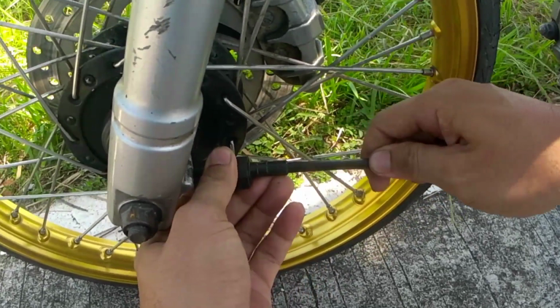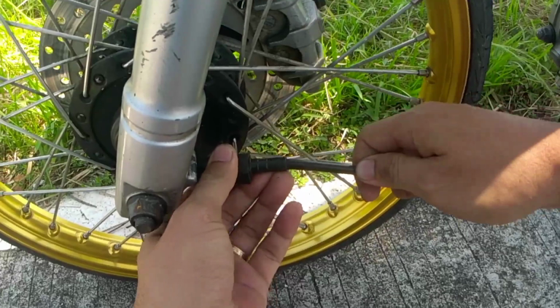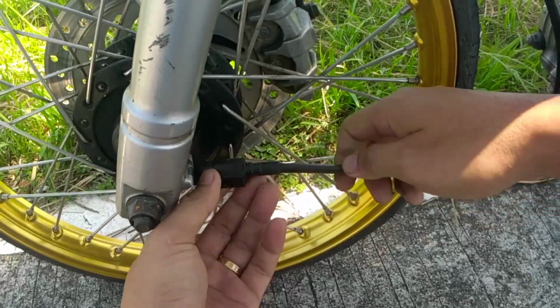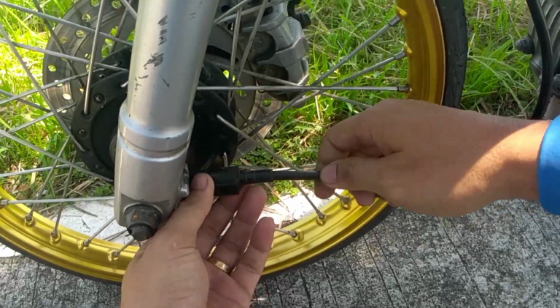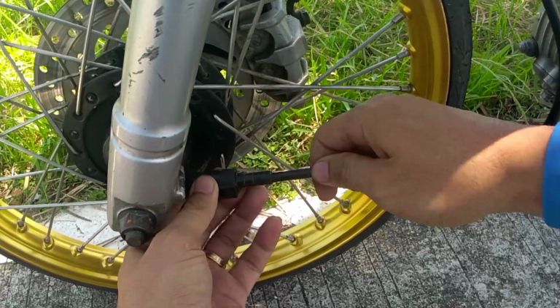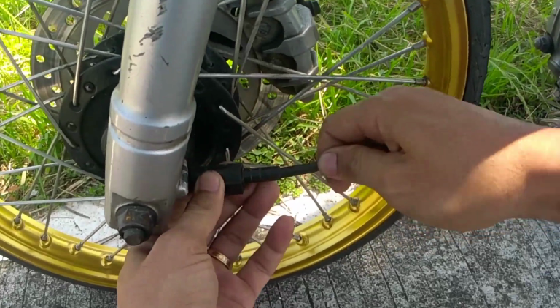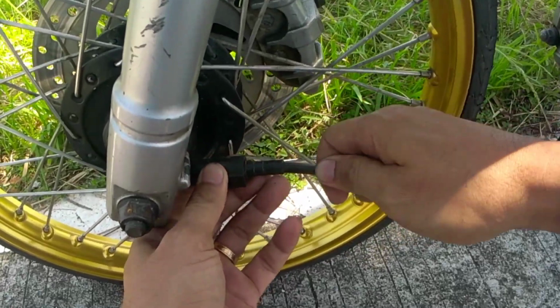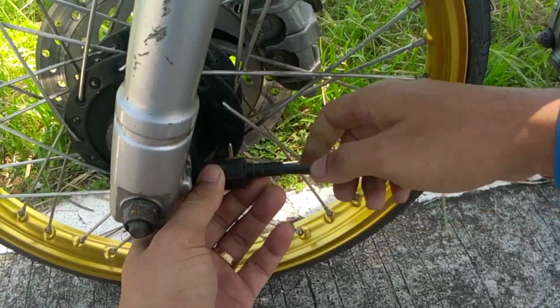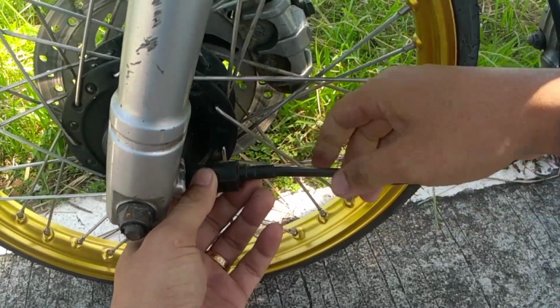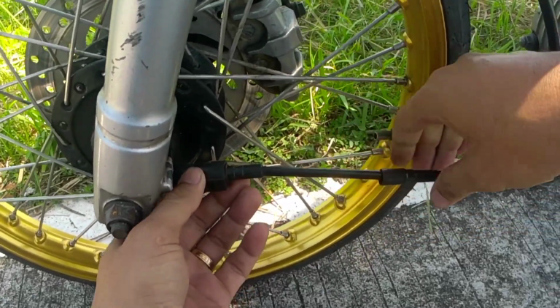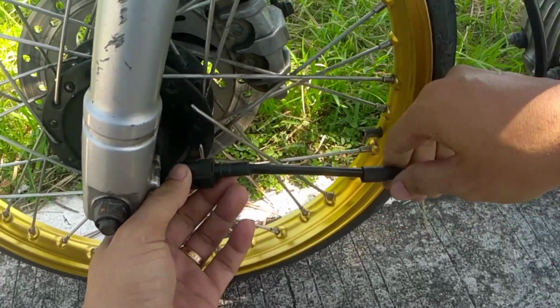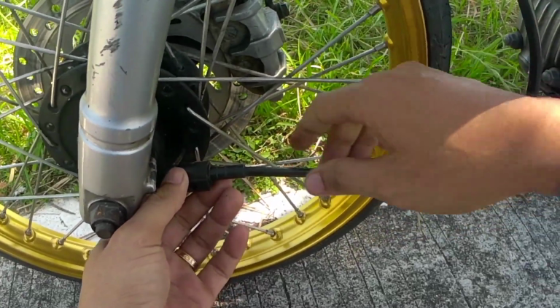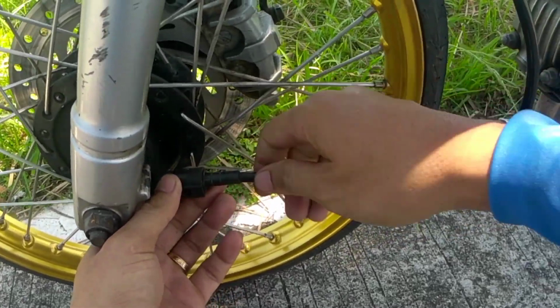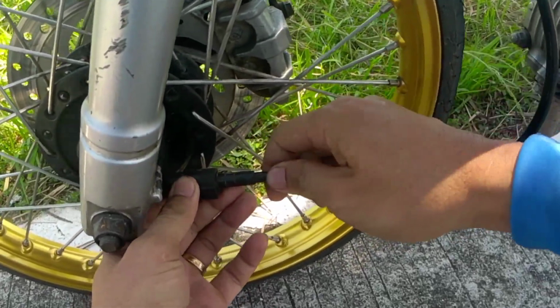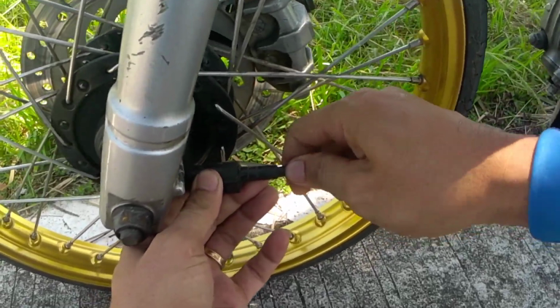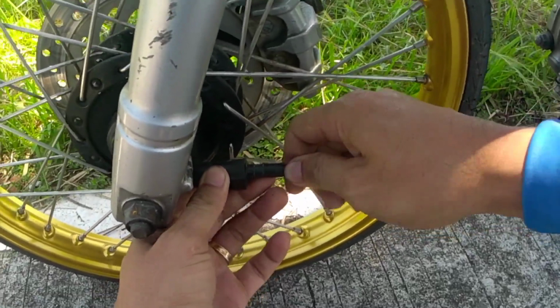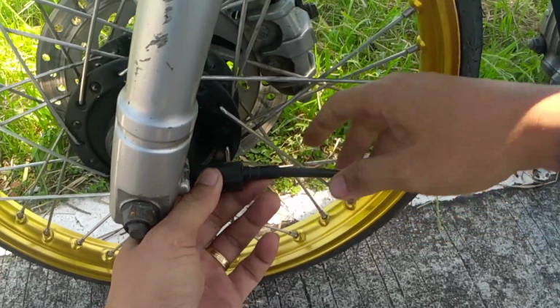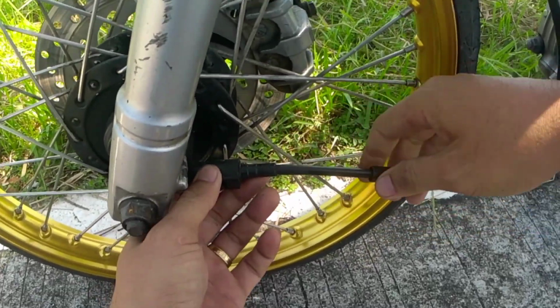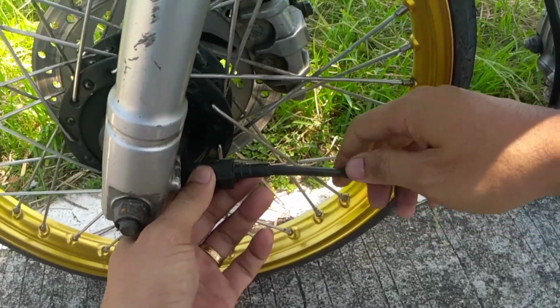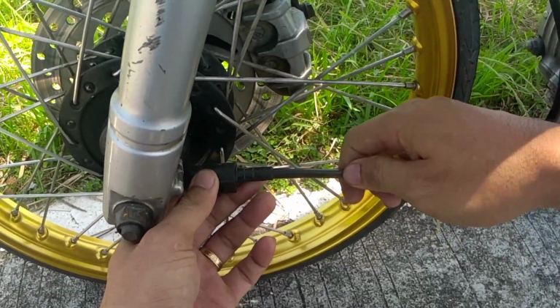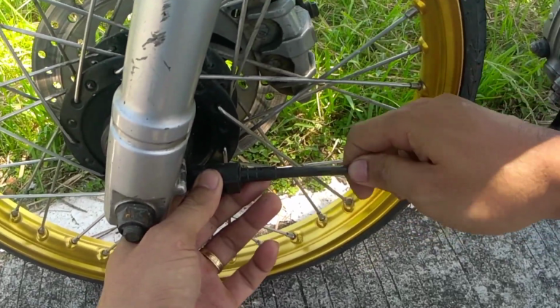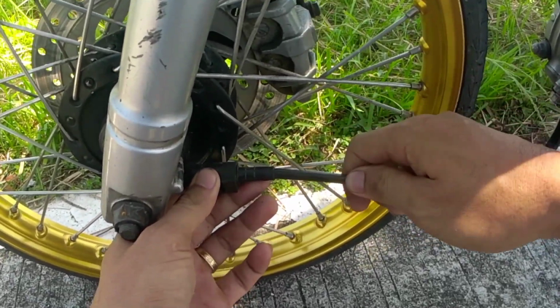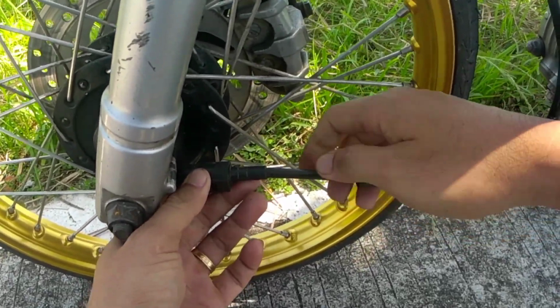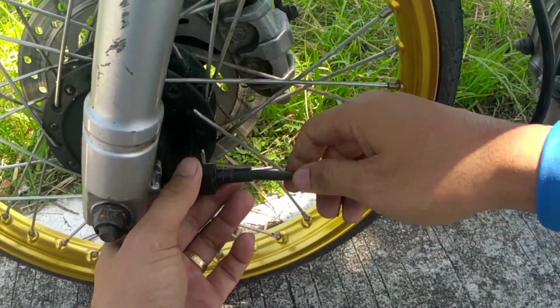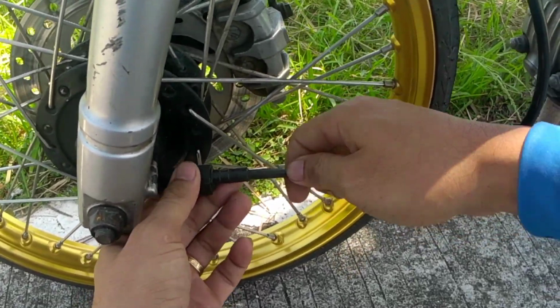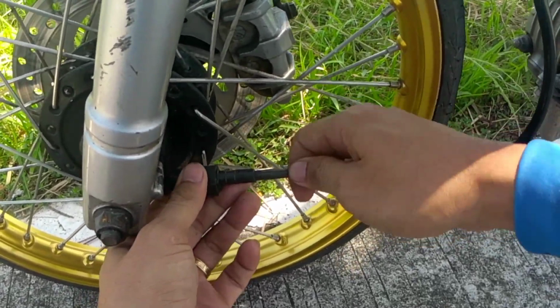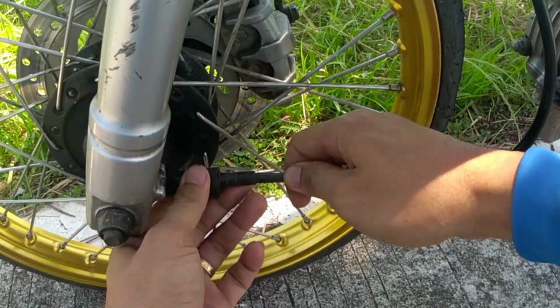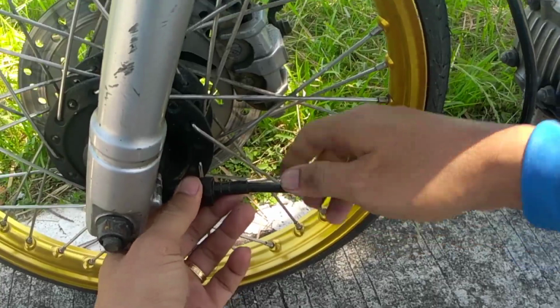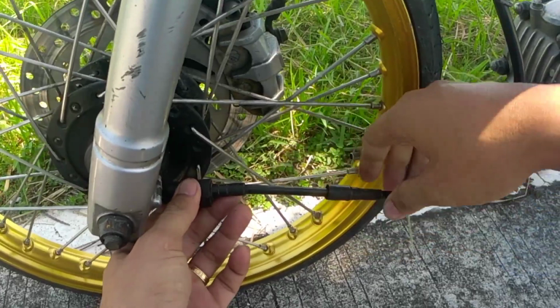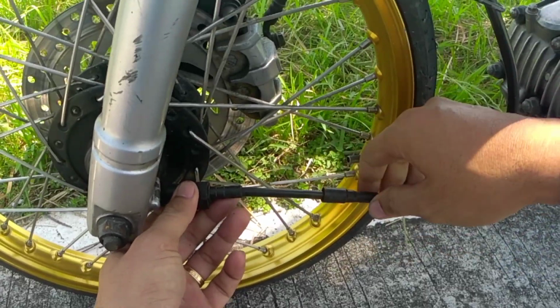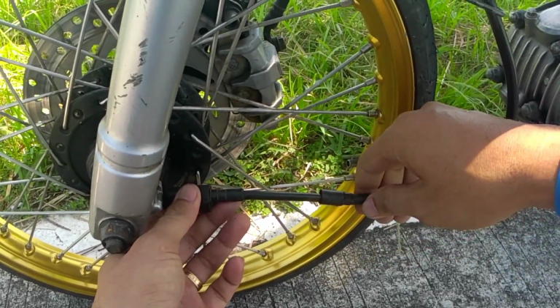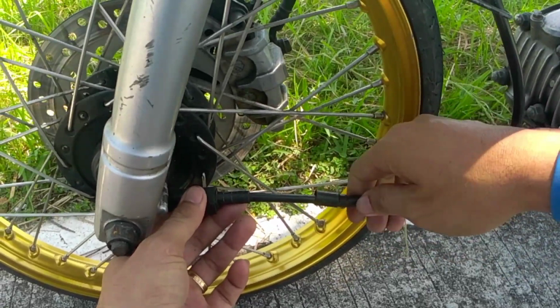Kasi alam ko yung takbo ng motor ko eh, ramdam ko kasi yun. Kapag kilala mo na yung motor mo, alam mo yung takbo ng ano.